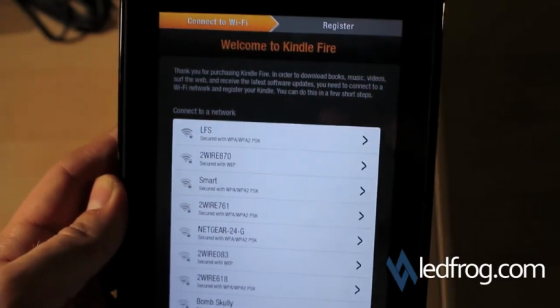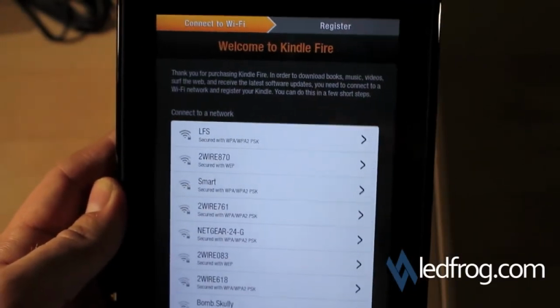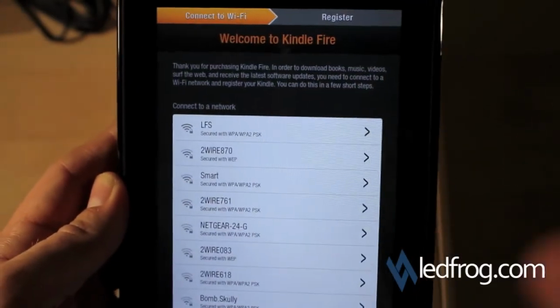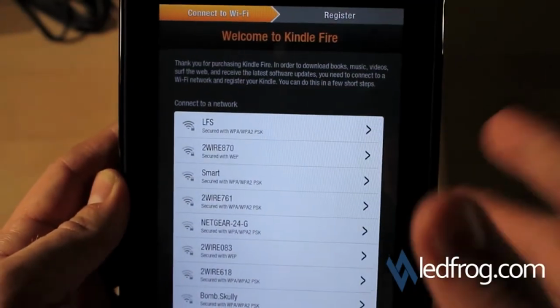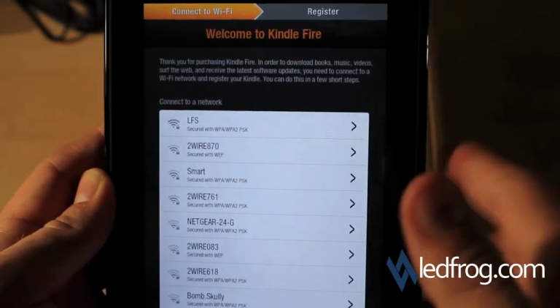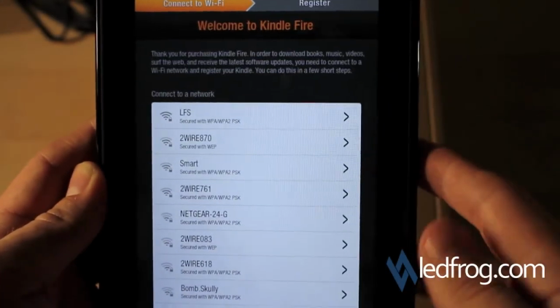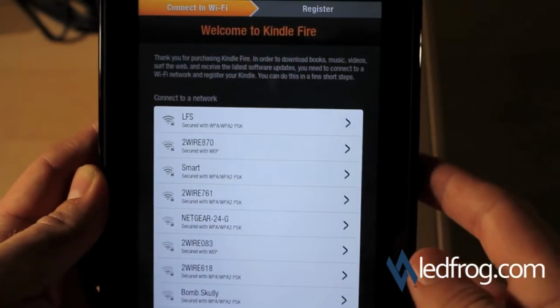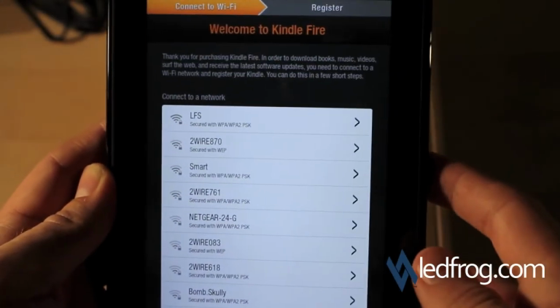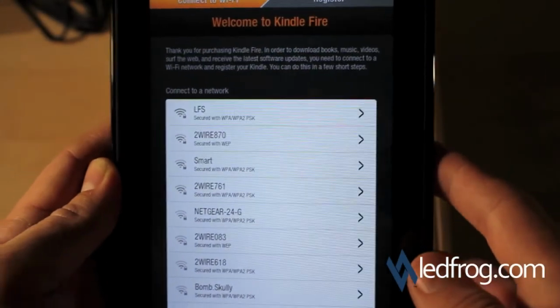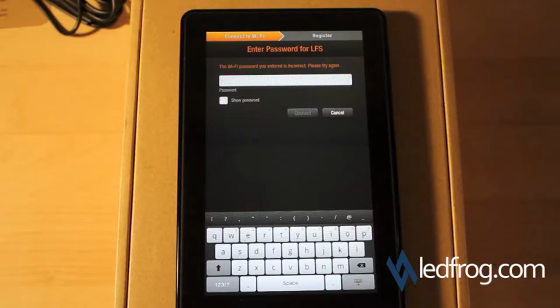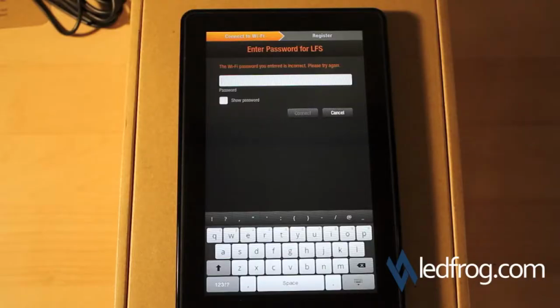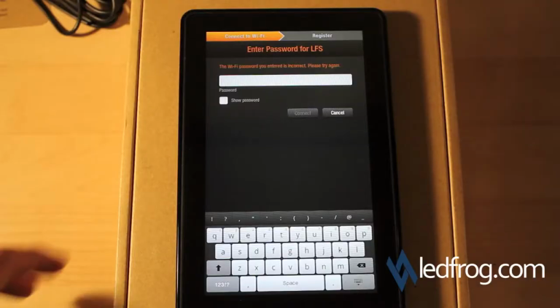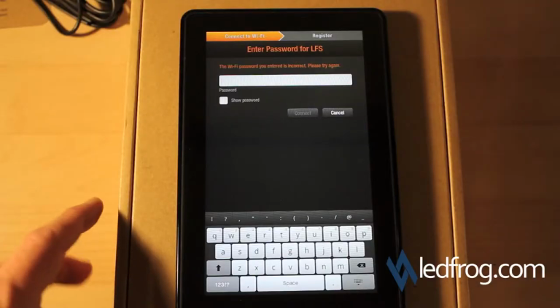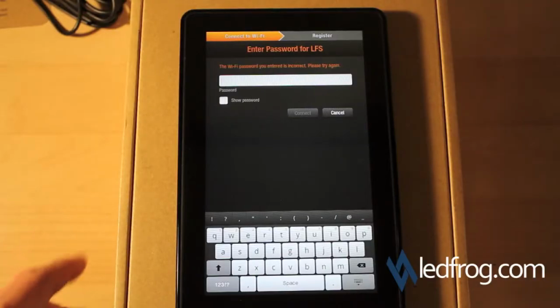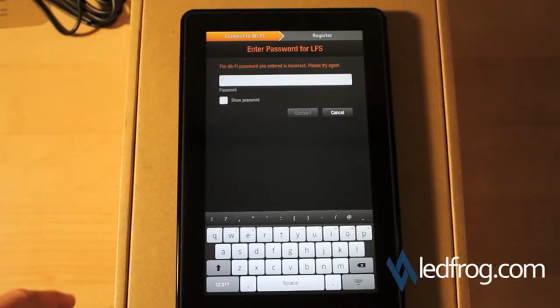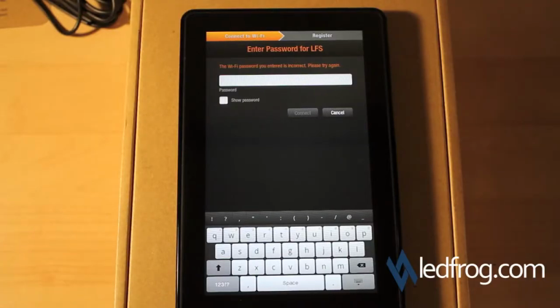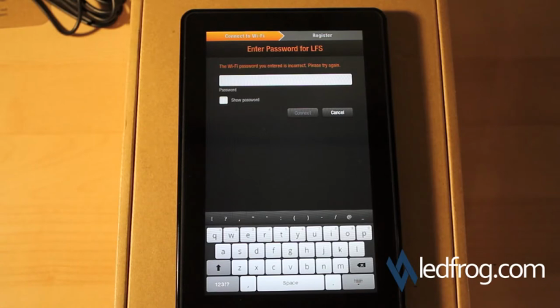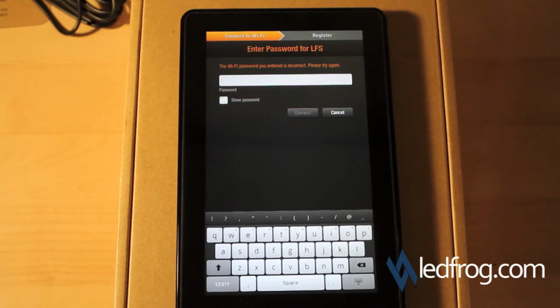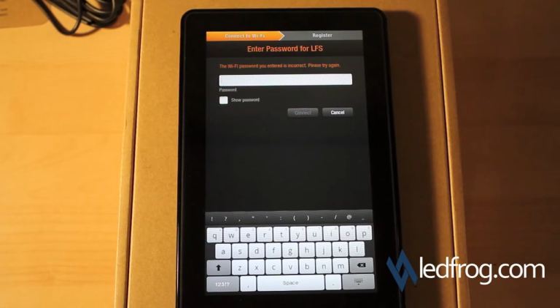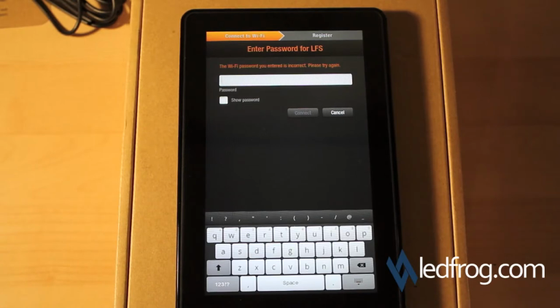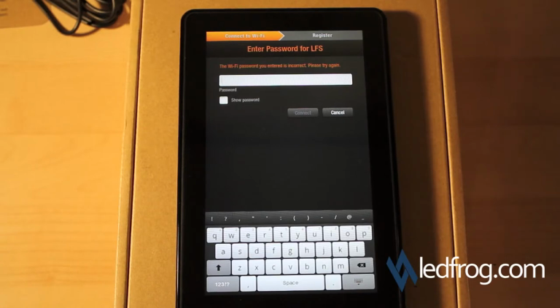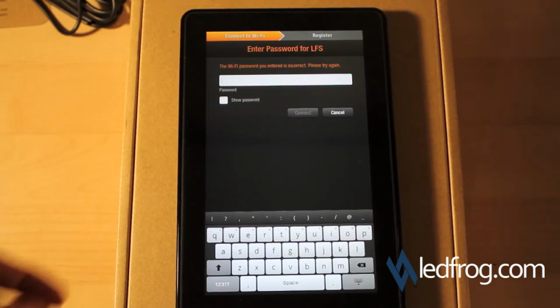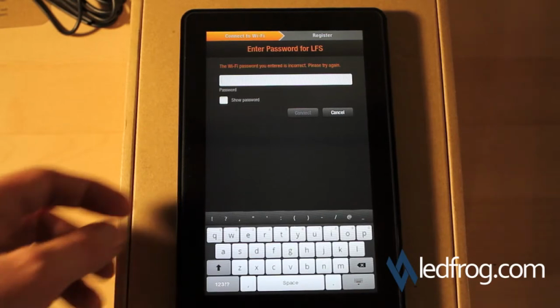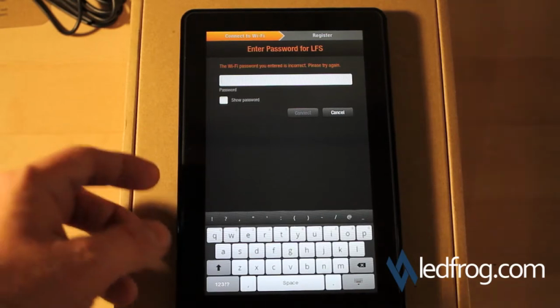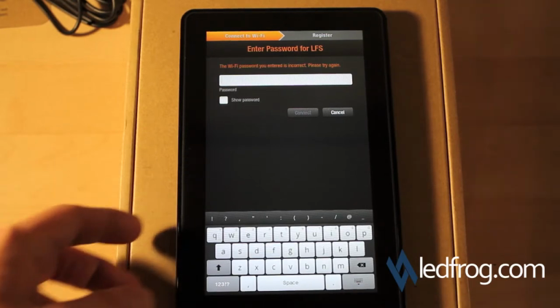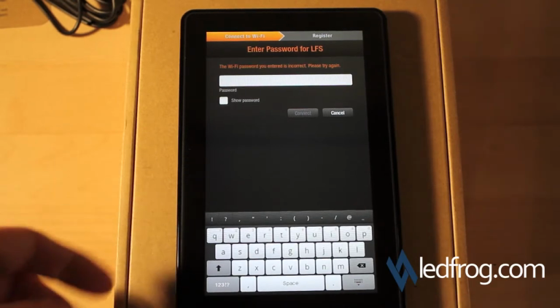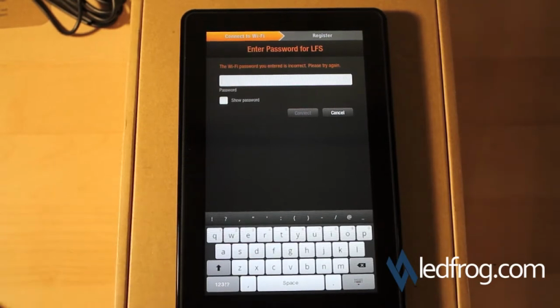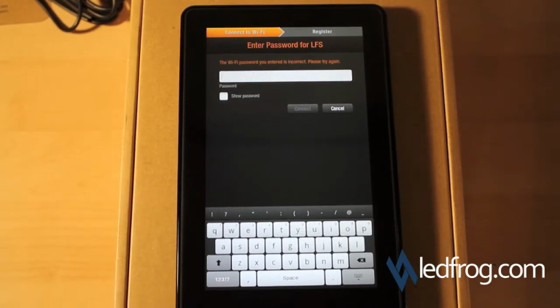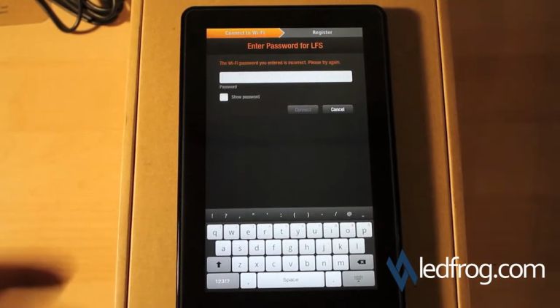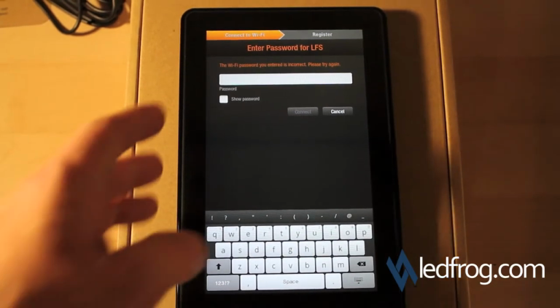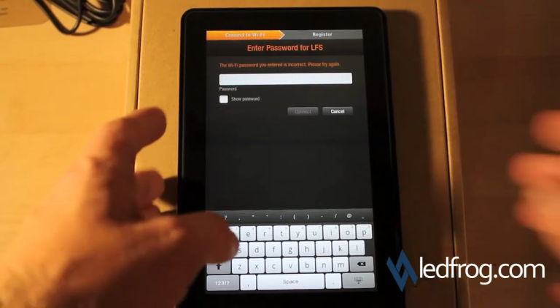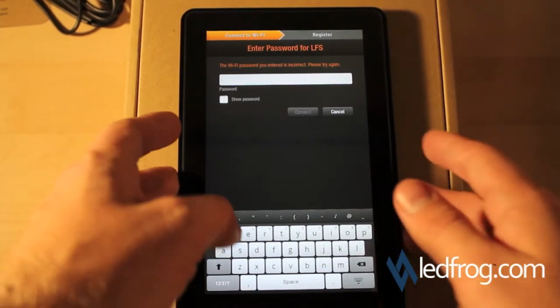Okay, cool — it's asking me to connect to Wi-Fi, and the first thing it's asking me for is the Wi-Fi password for my network. I'm going to go ahead and type that in.